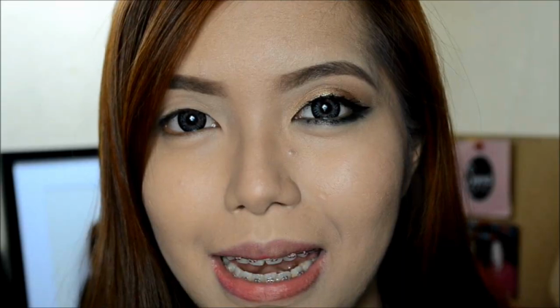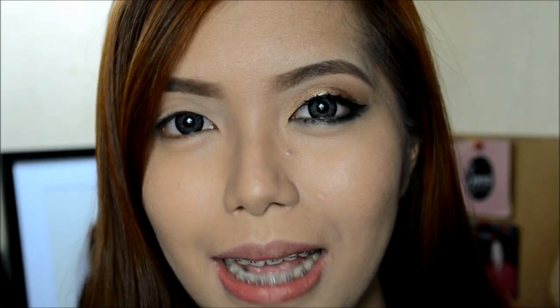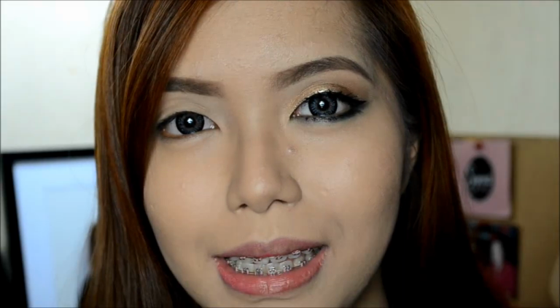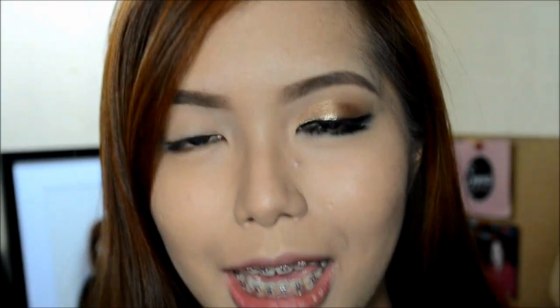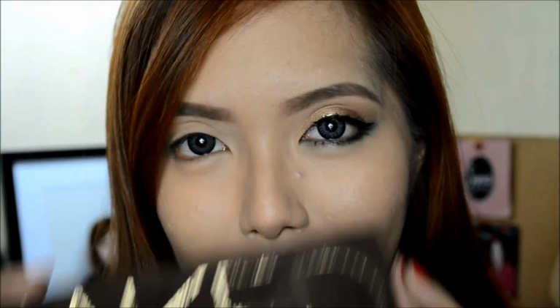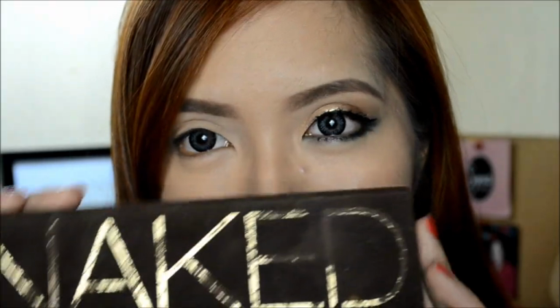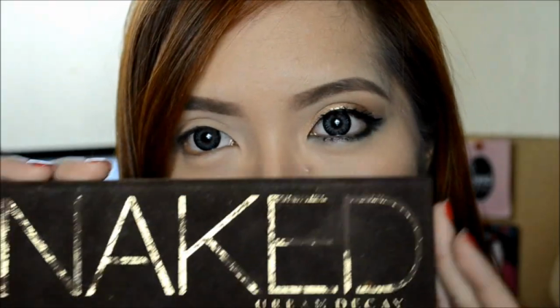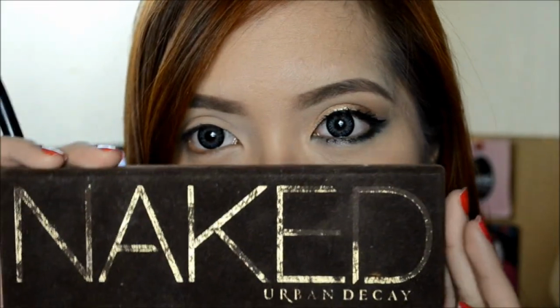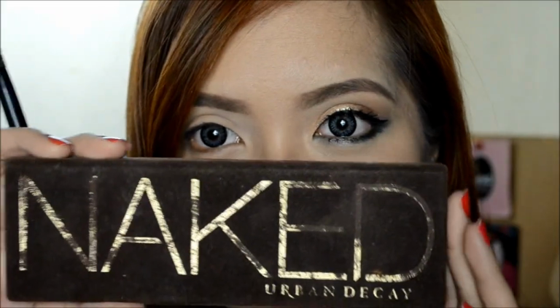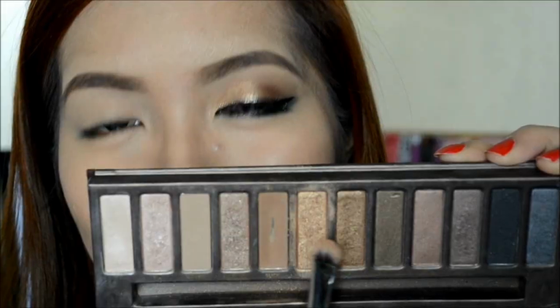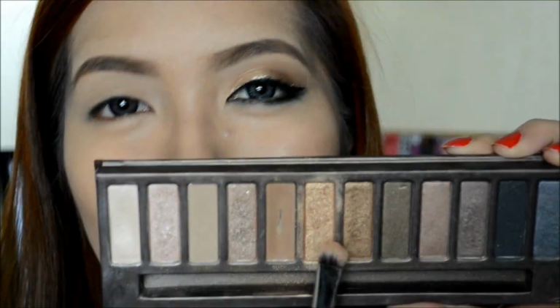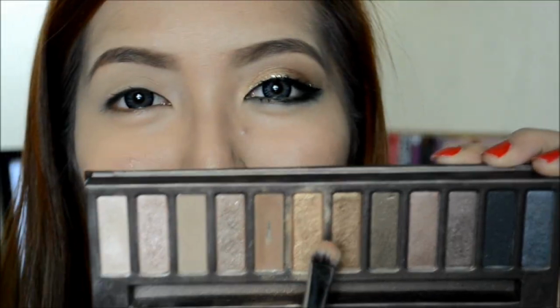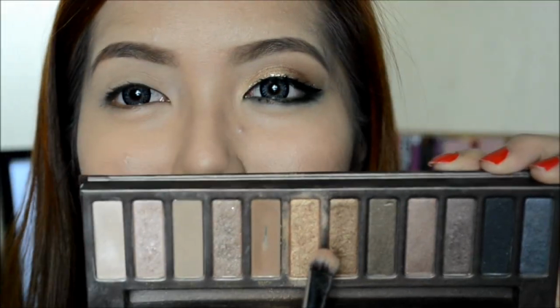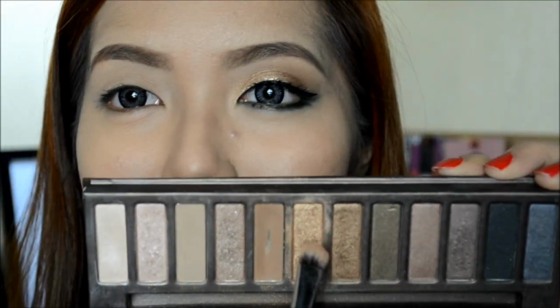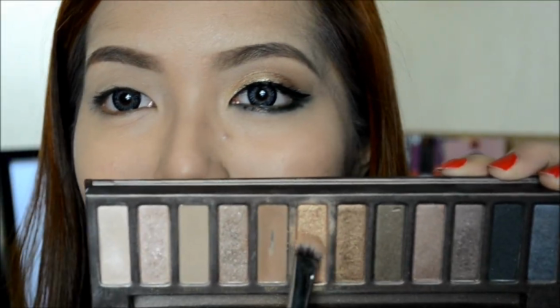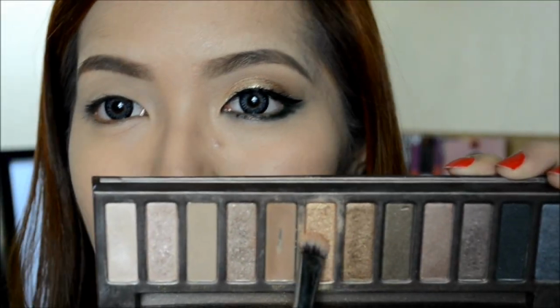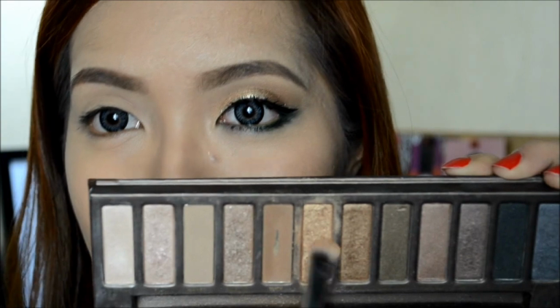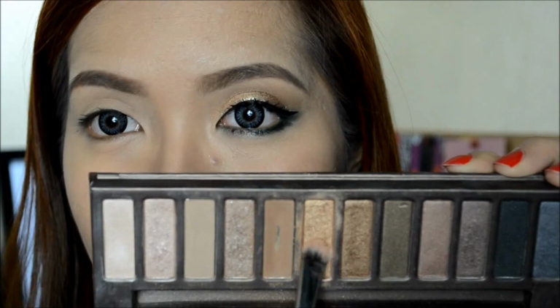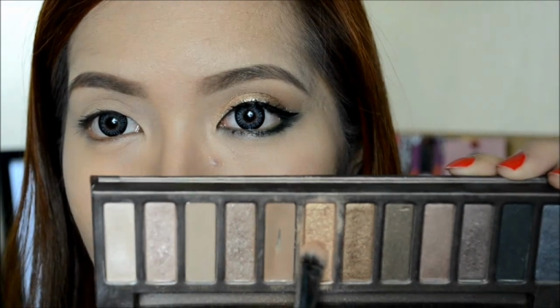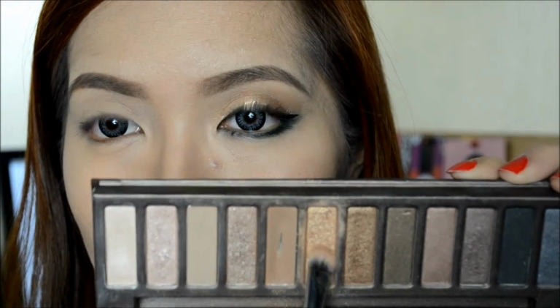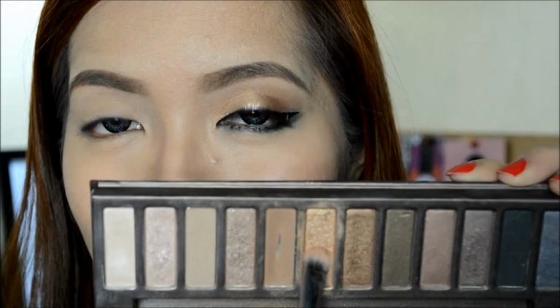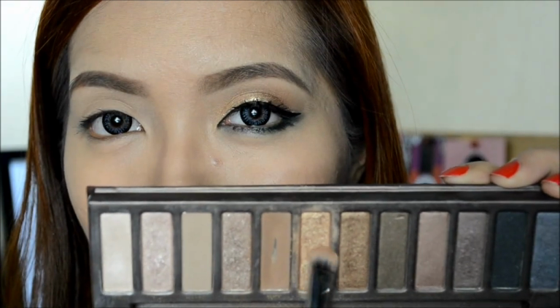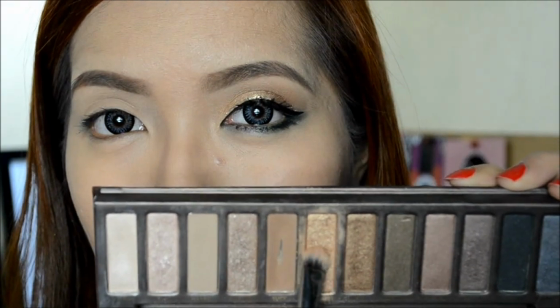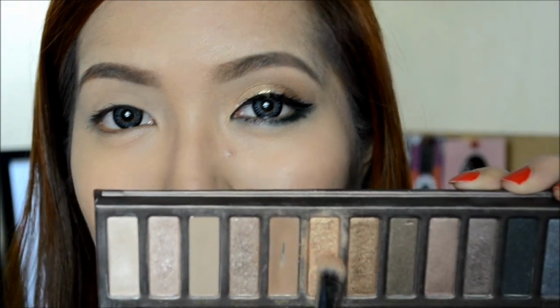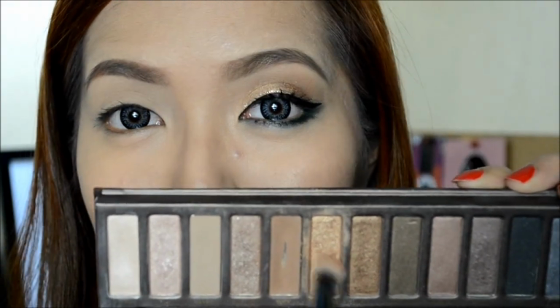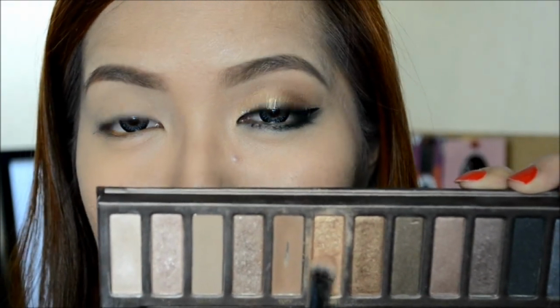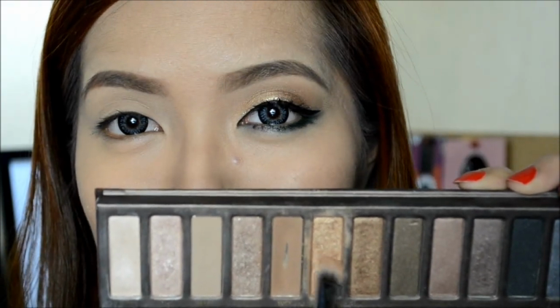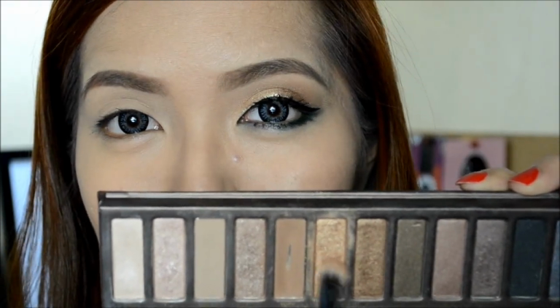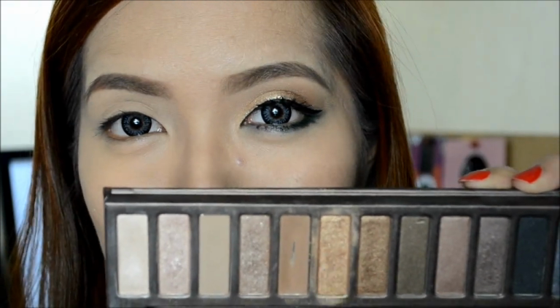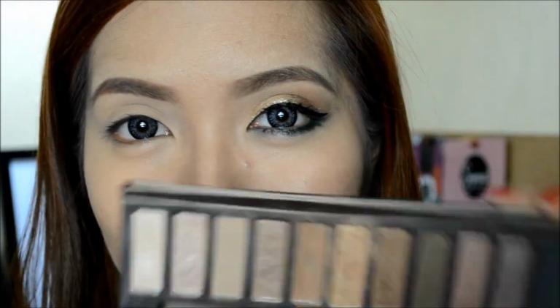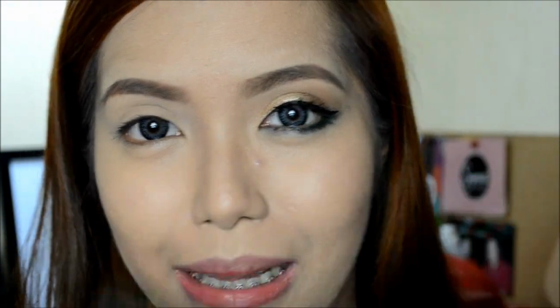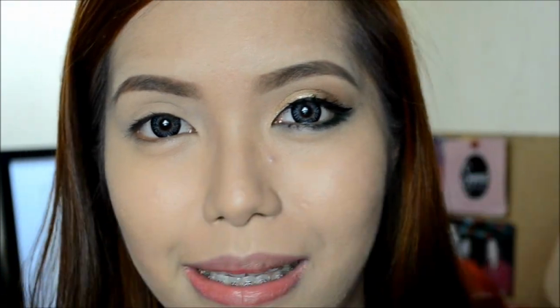Next, taking my Naked Palette, I'm going to take Half Bake and apply it on the inner parts of my lids.